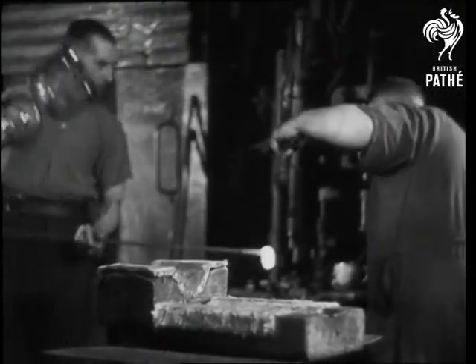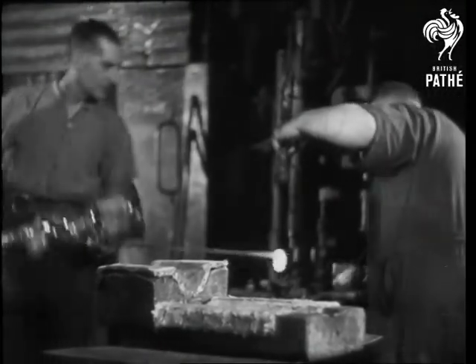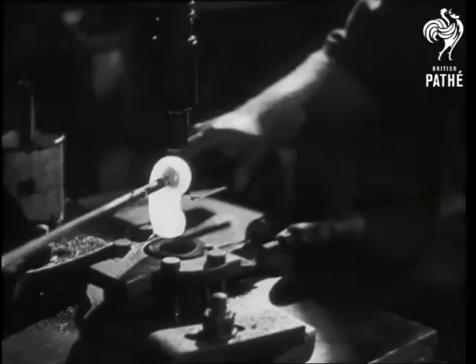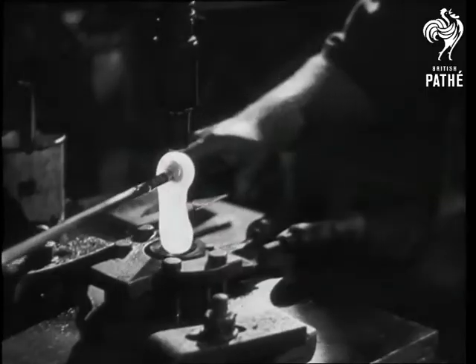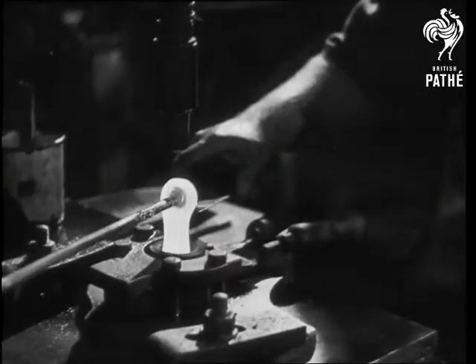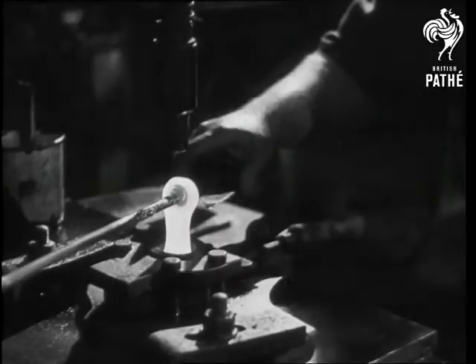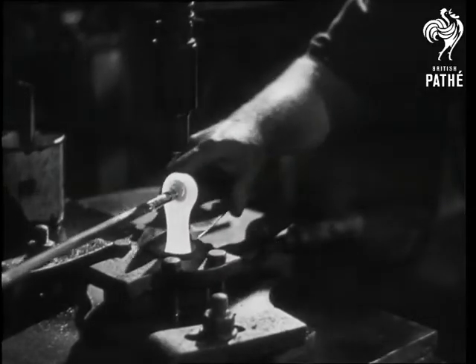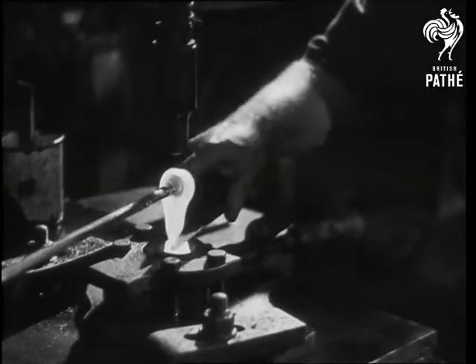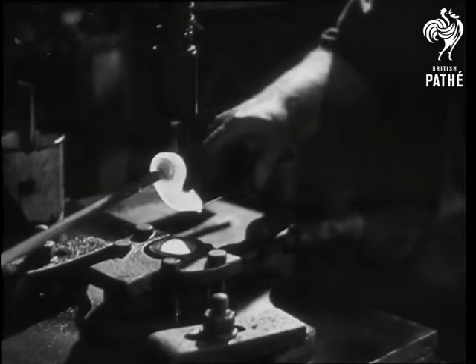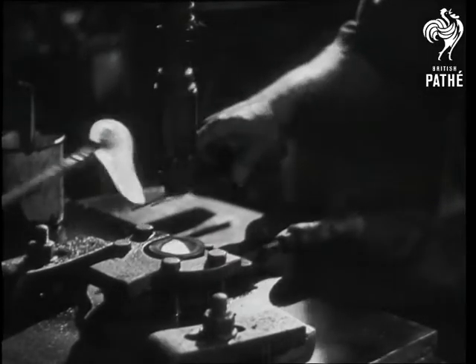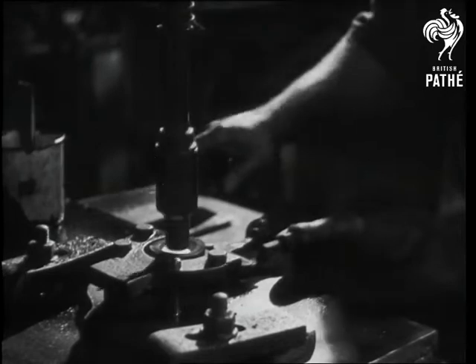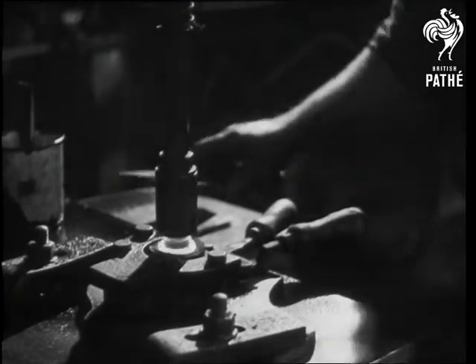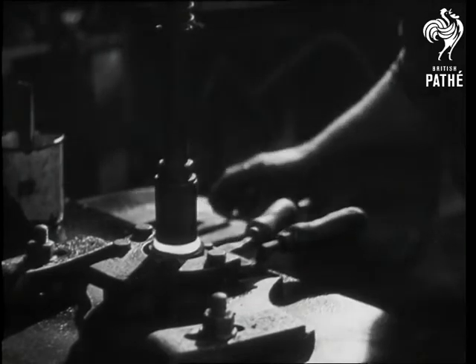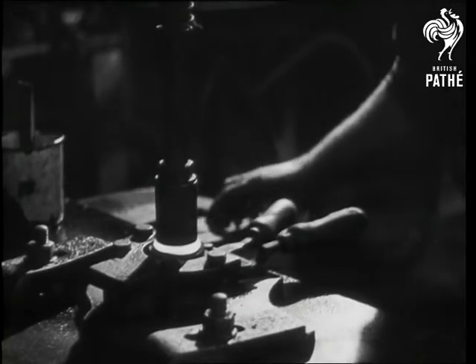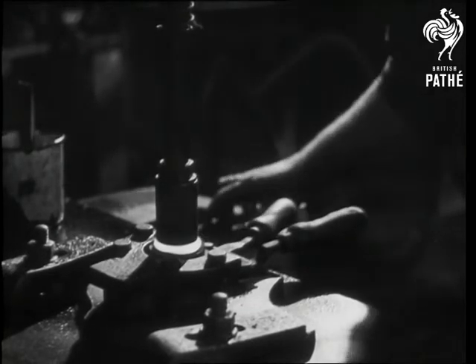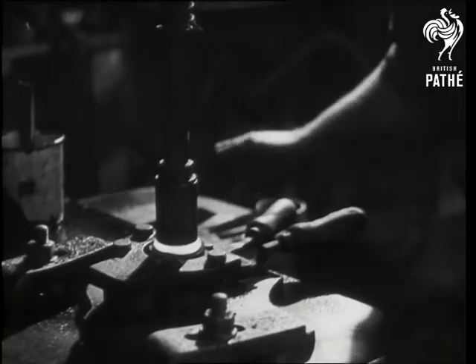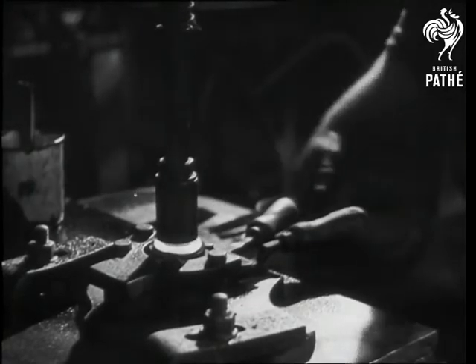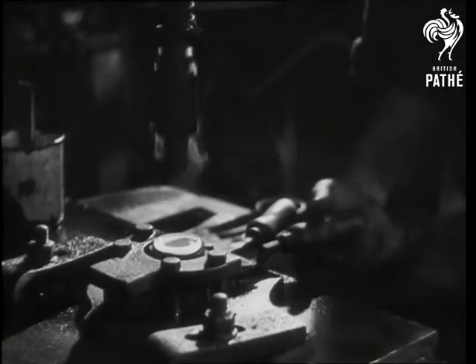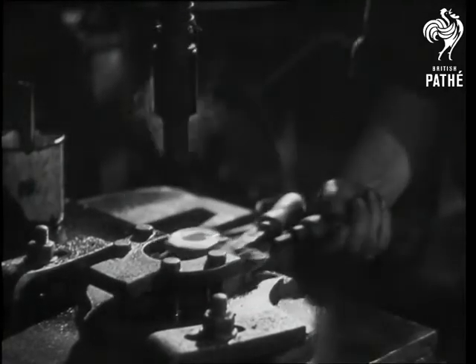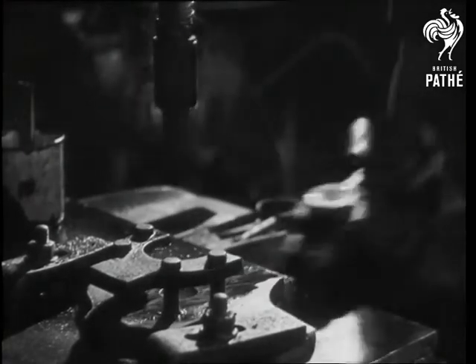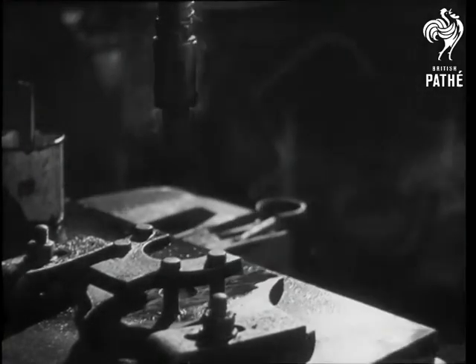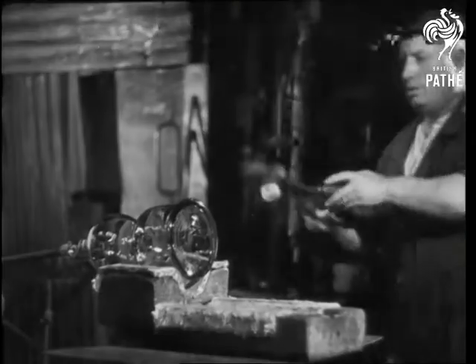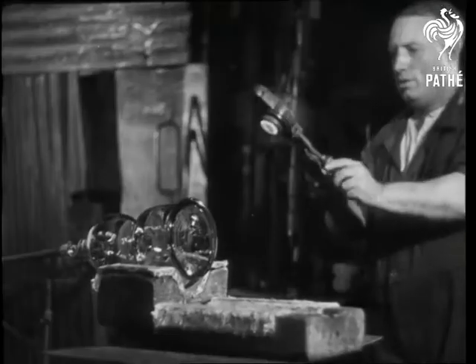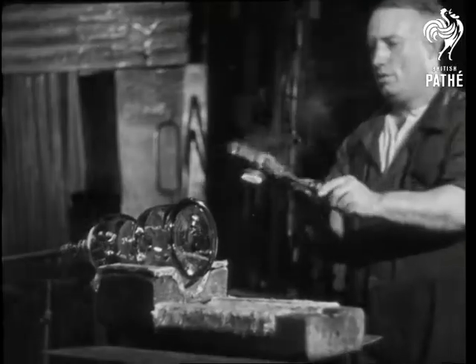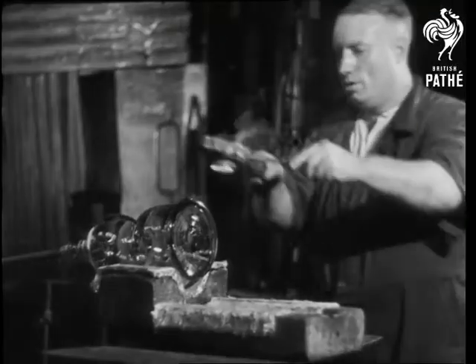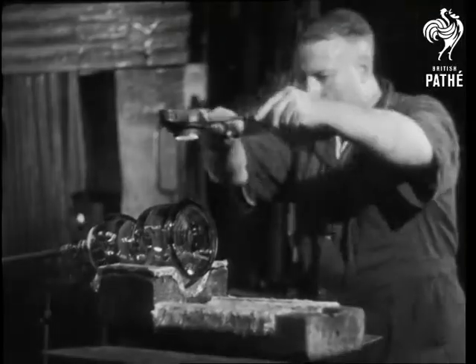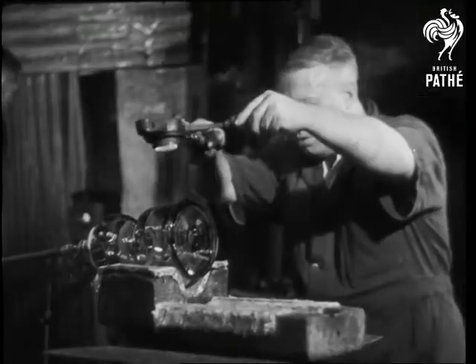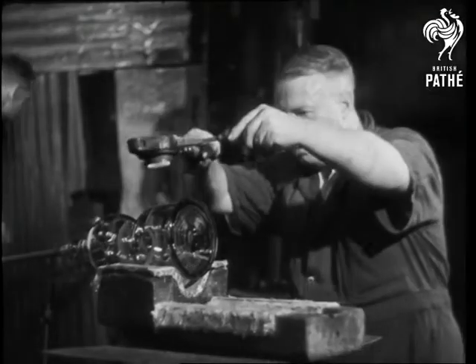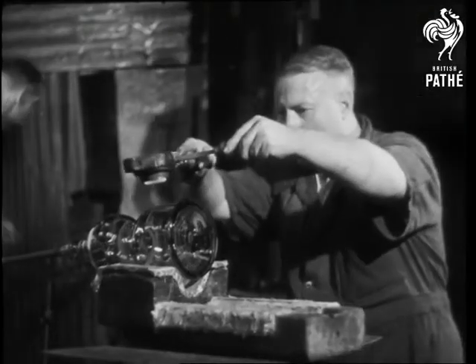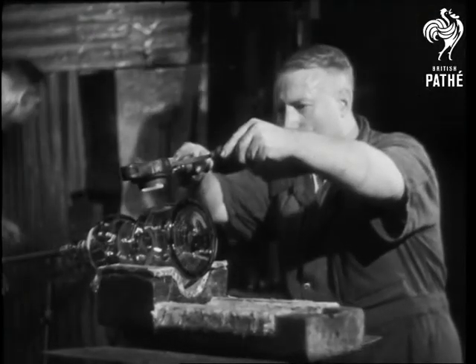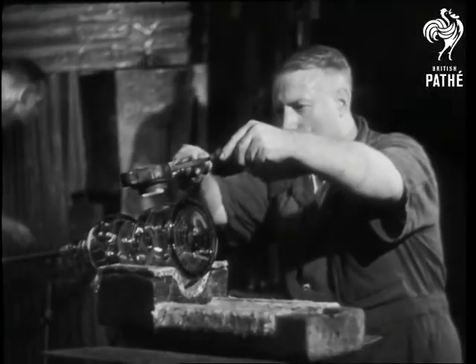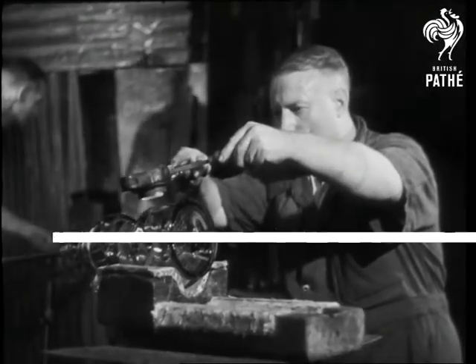And now for the only part of the process that looks like mass production: making the bits and pieces that have to be added to the jar before it's finished.